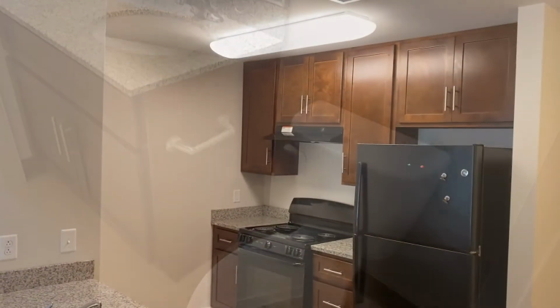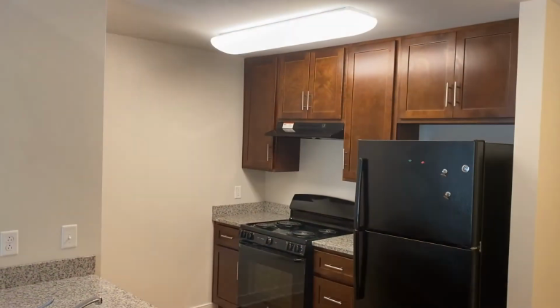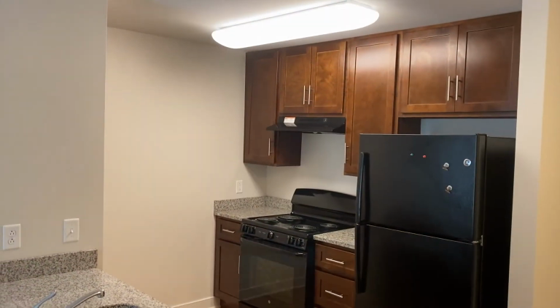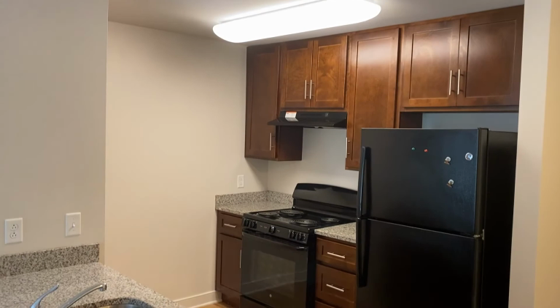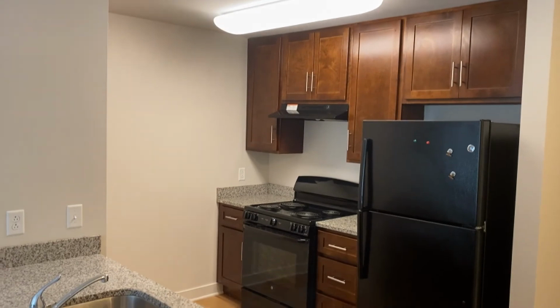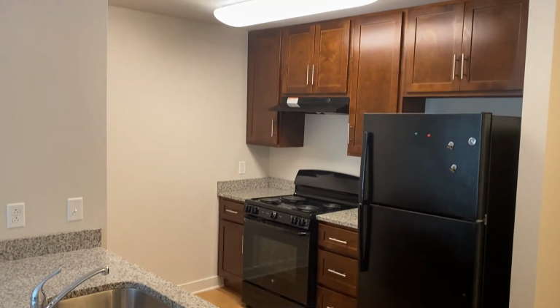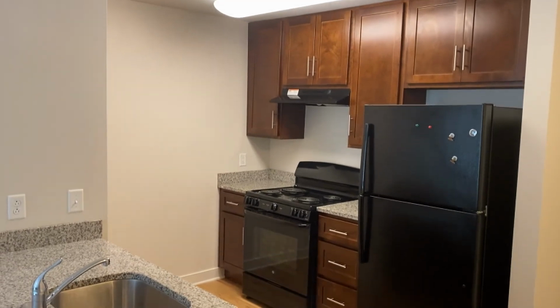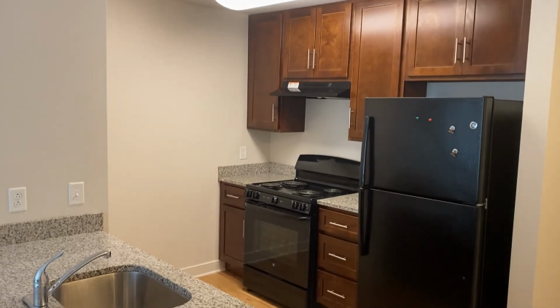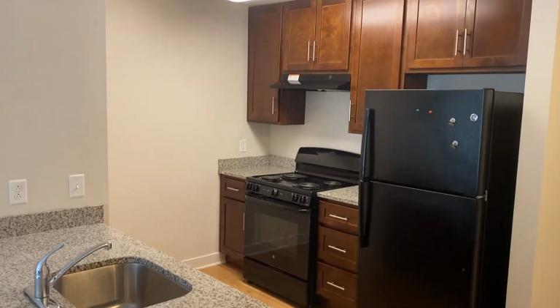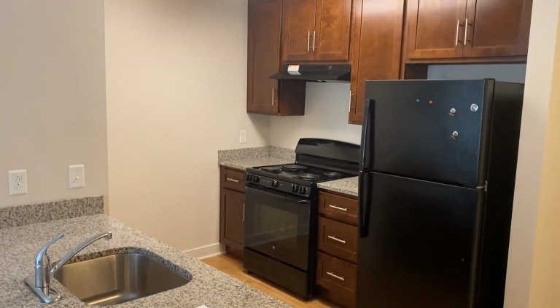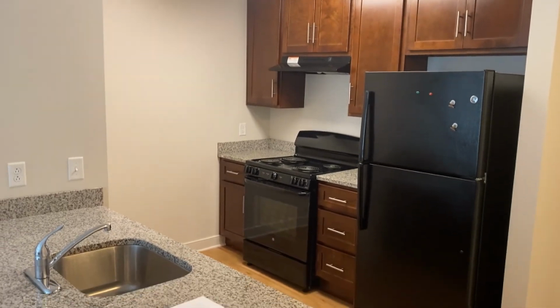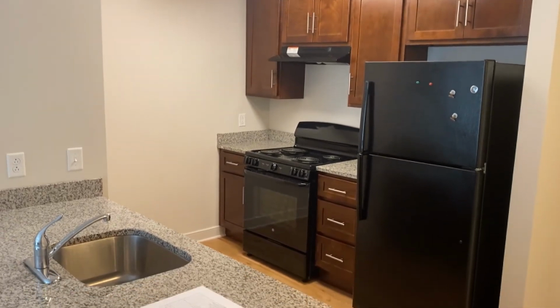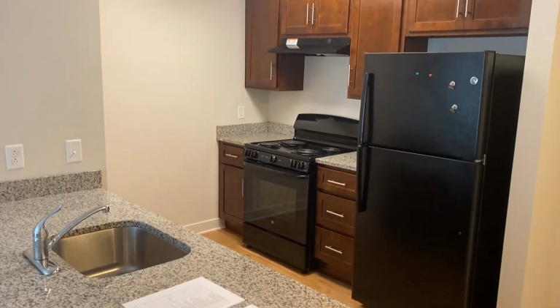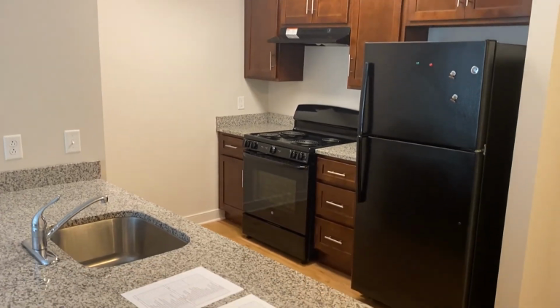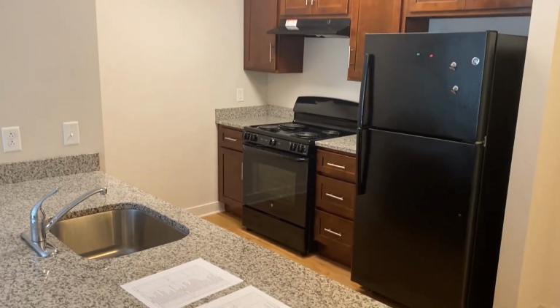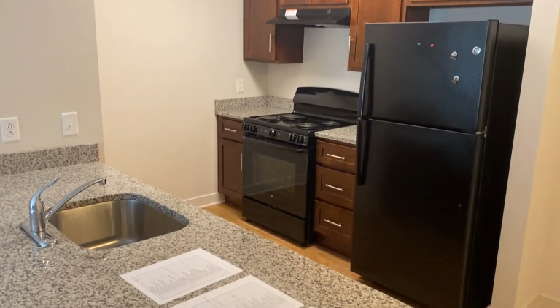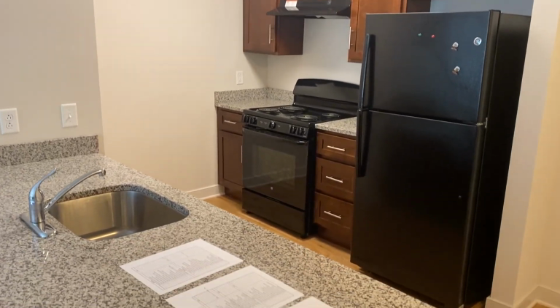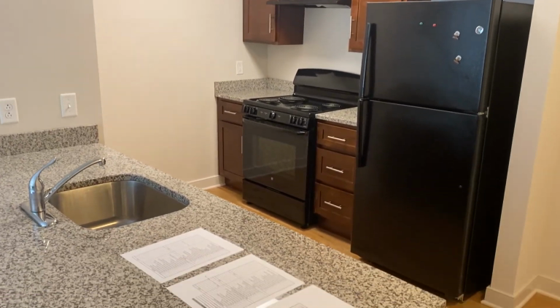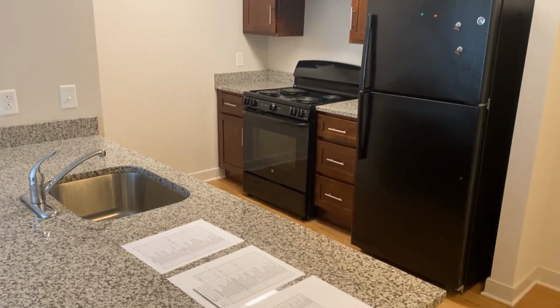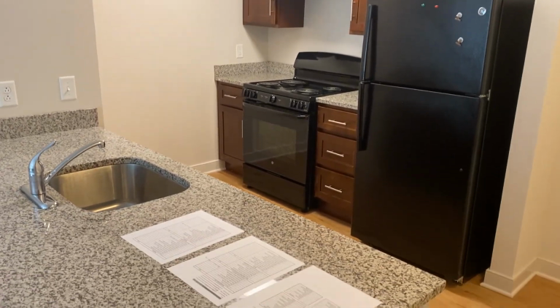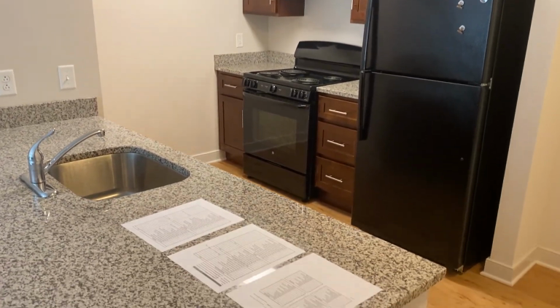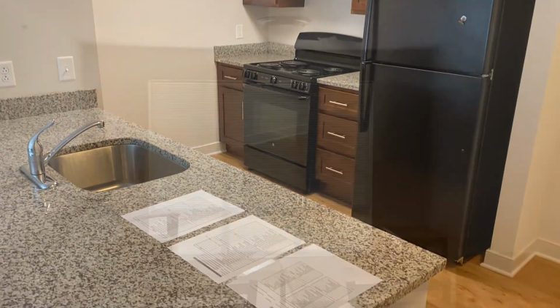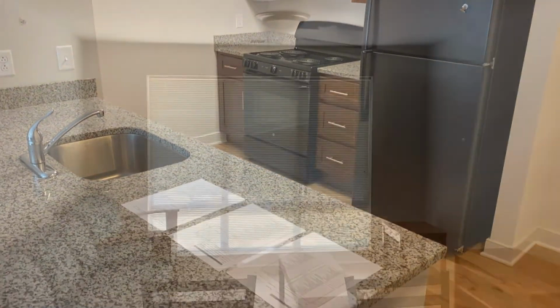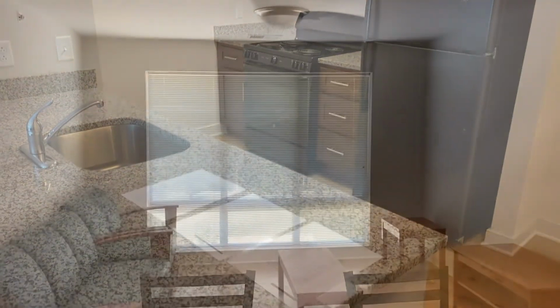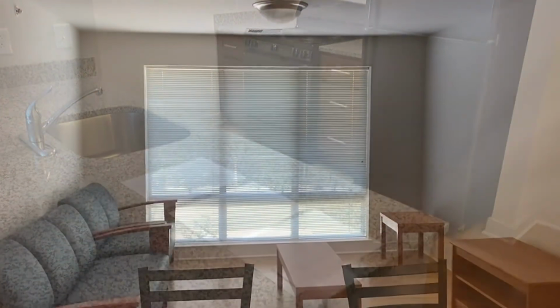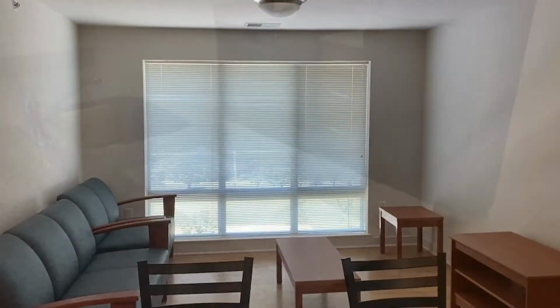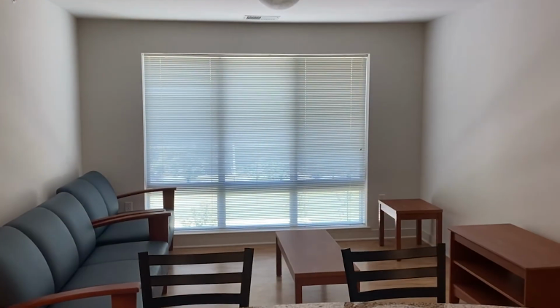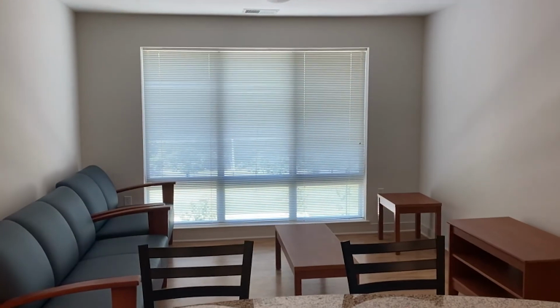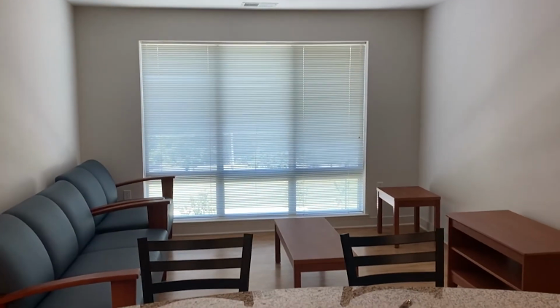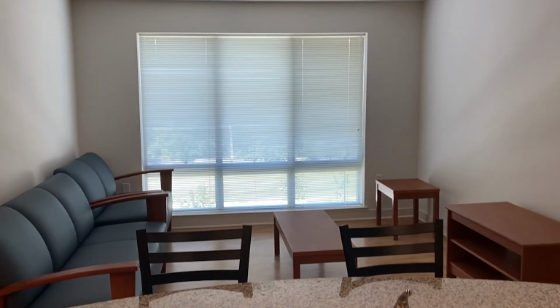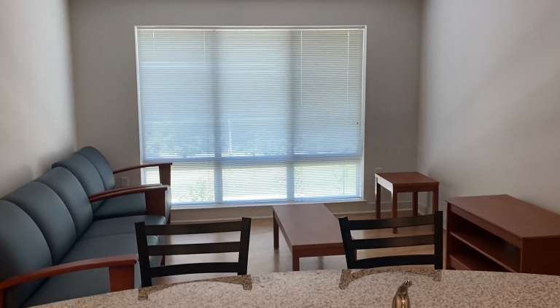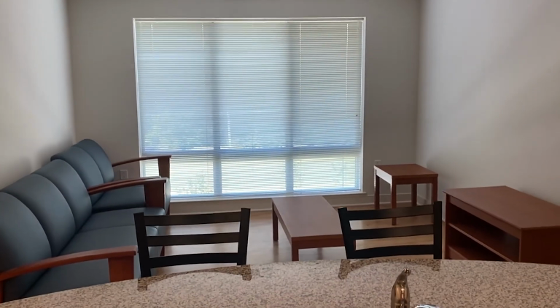Thank you for joining us on this virtual tour here at Innovators Hall. We hope to see you soon!